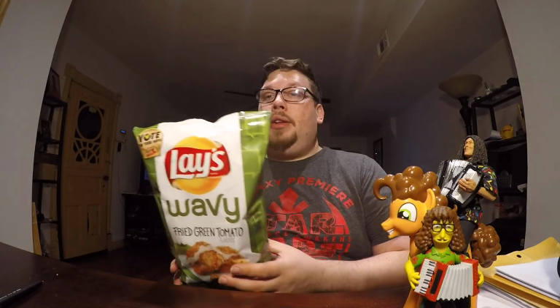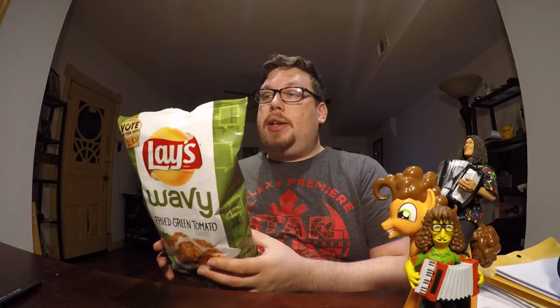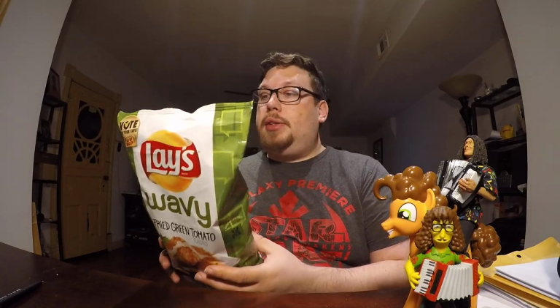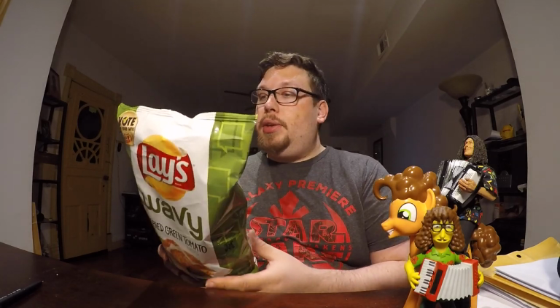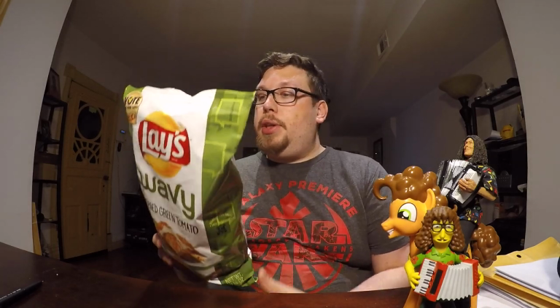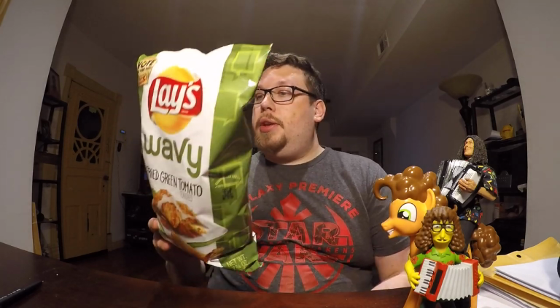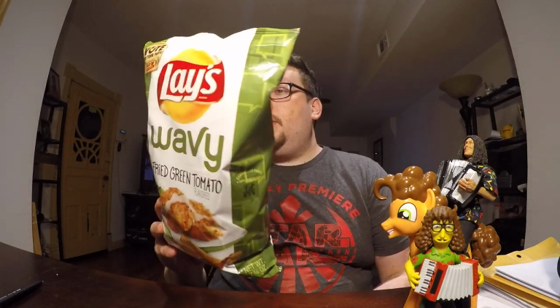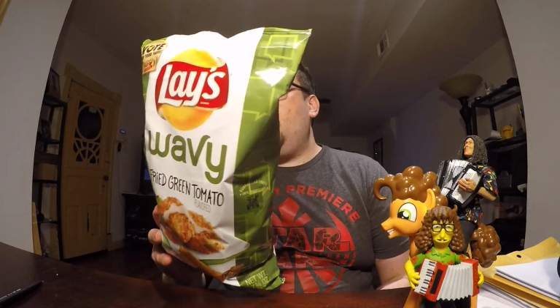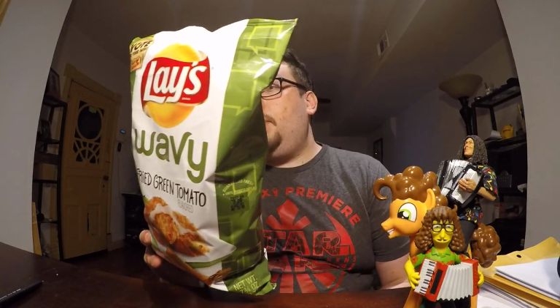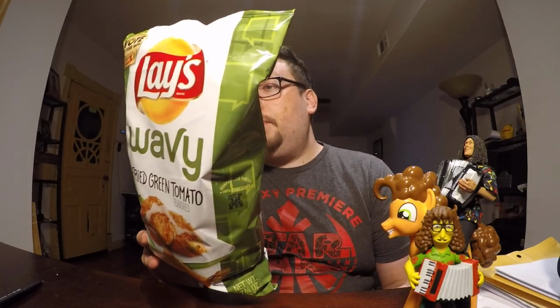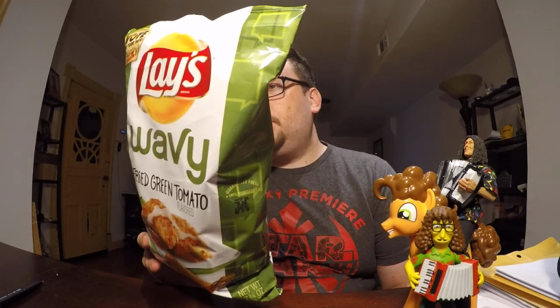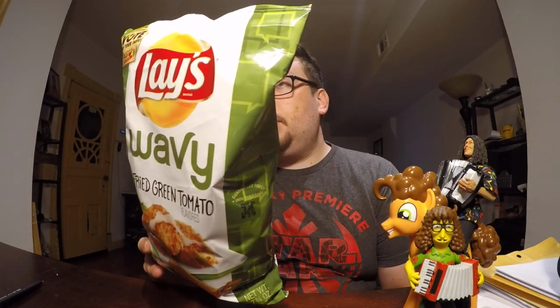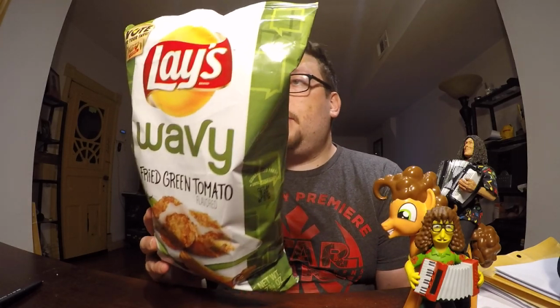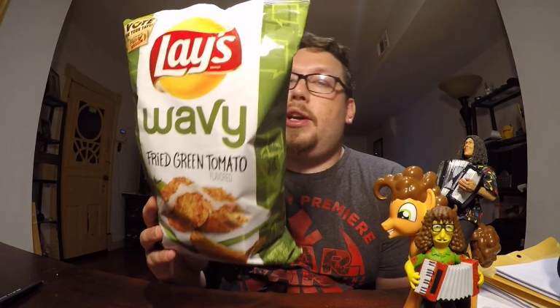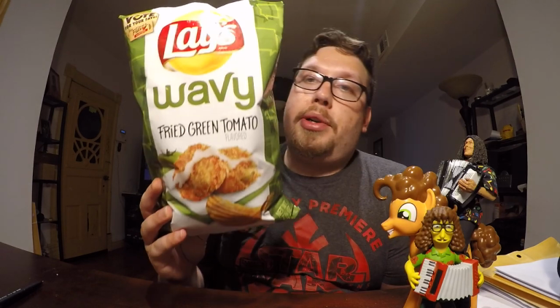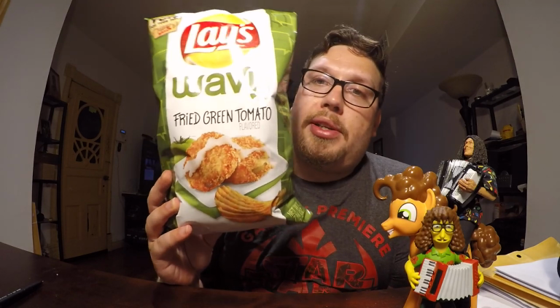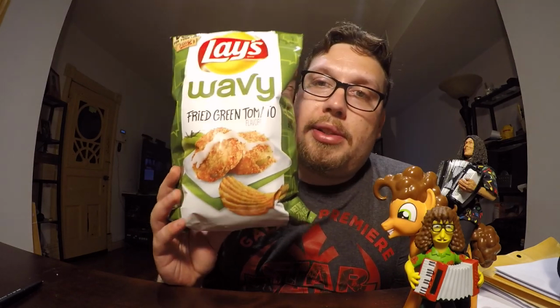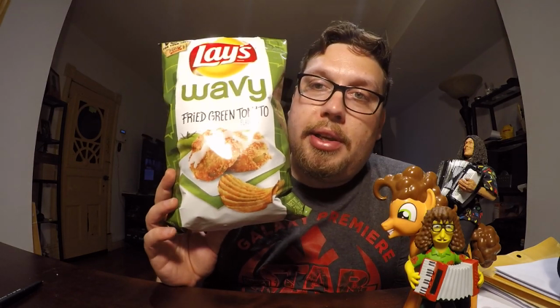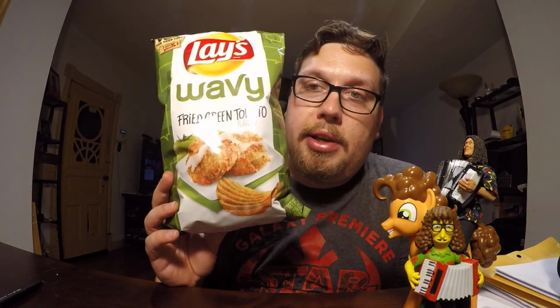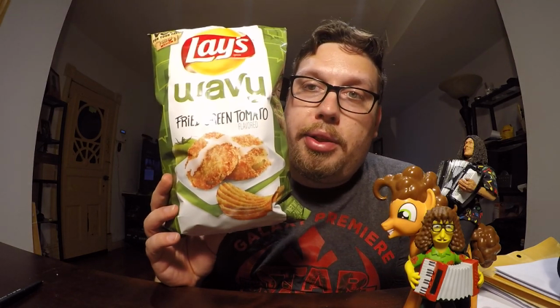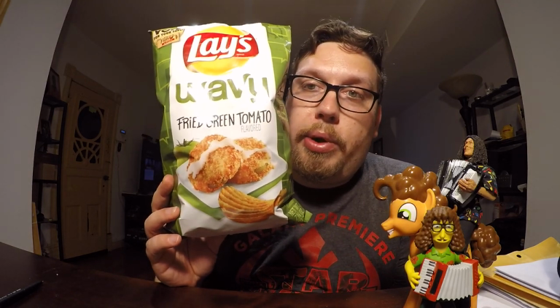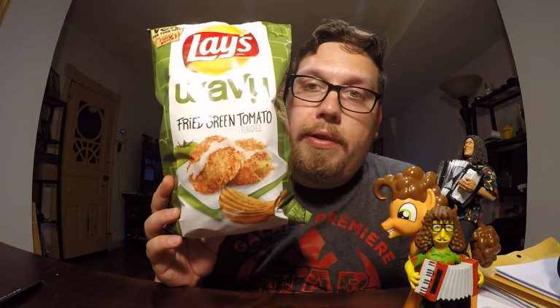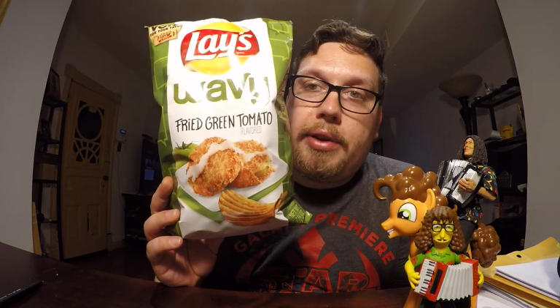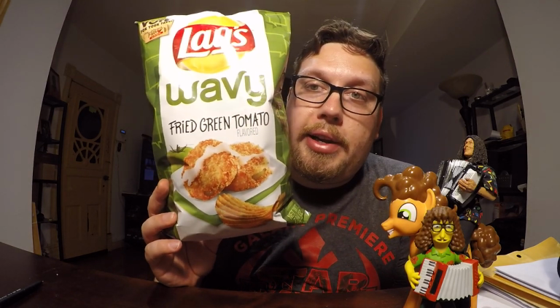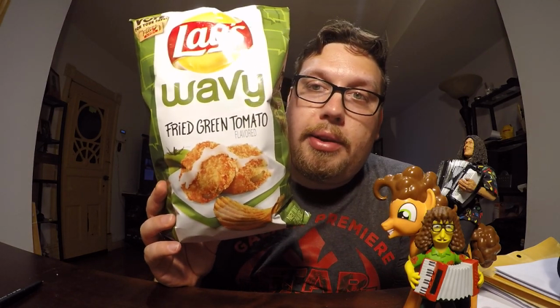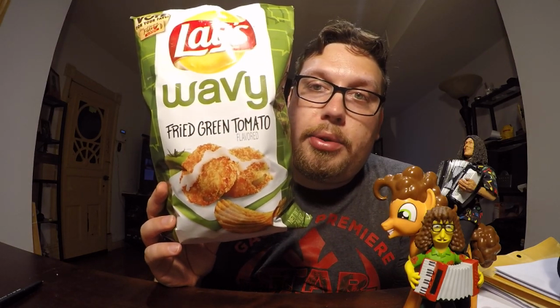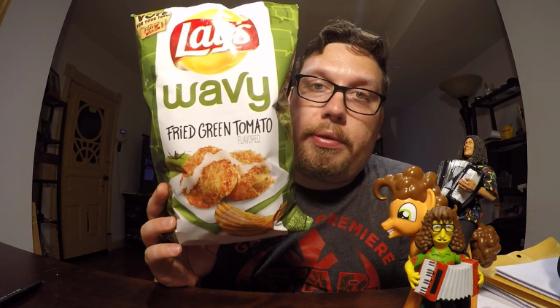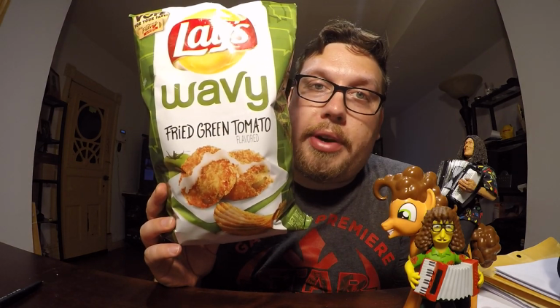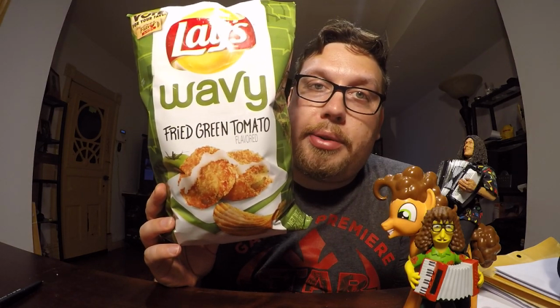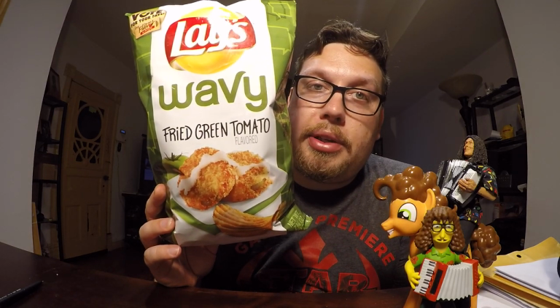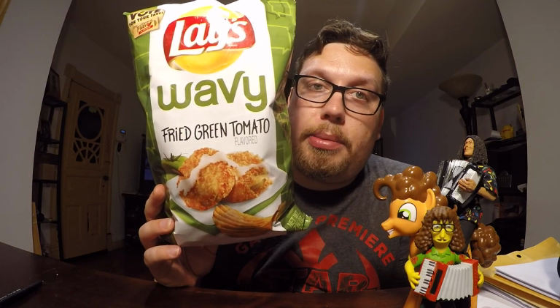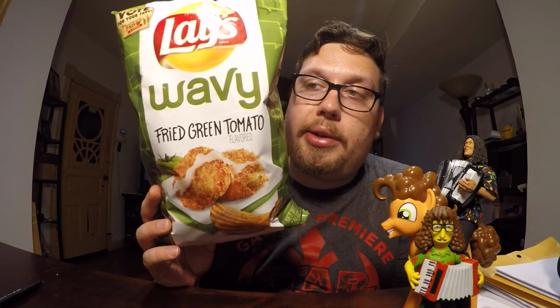Next, let's go with Greg Pope from Charlotte, North Carolina, who brings us the wavy variety, which is Fried Green Tomatoes.